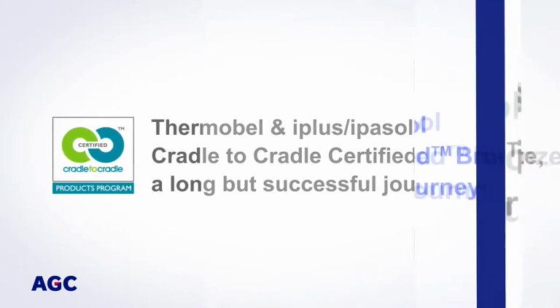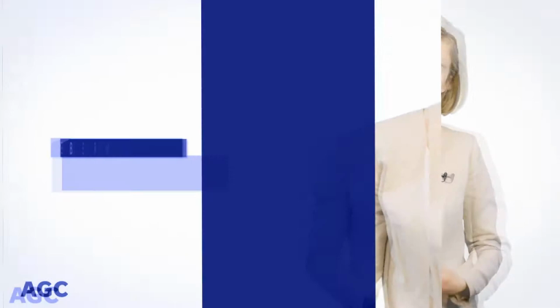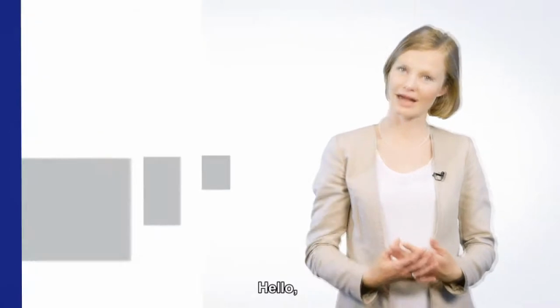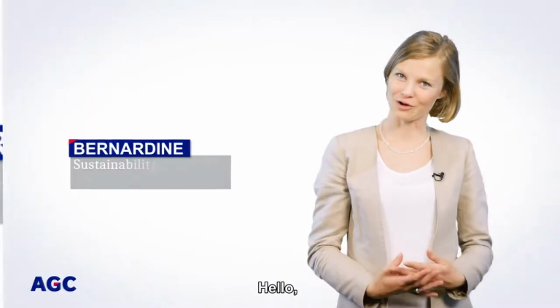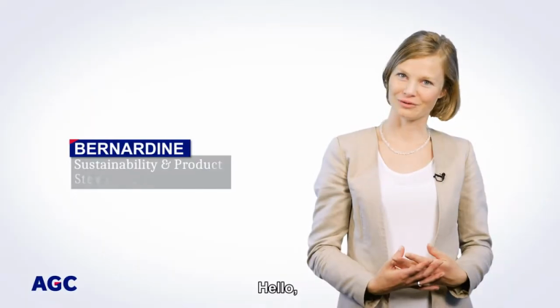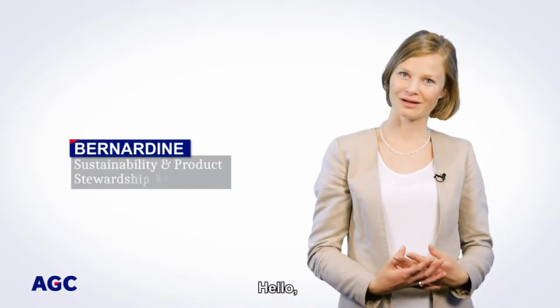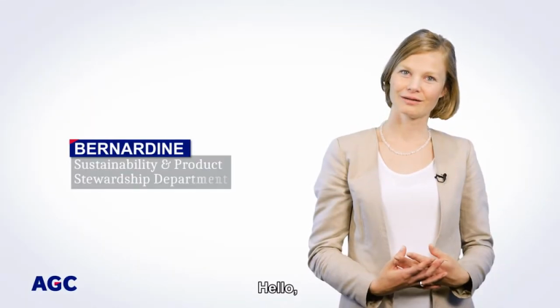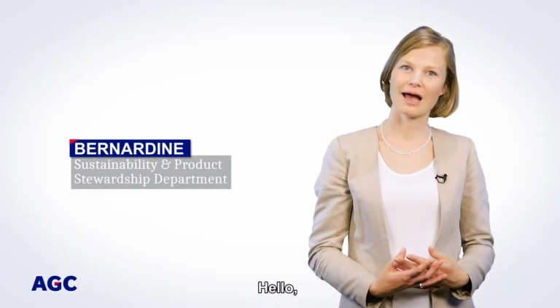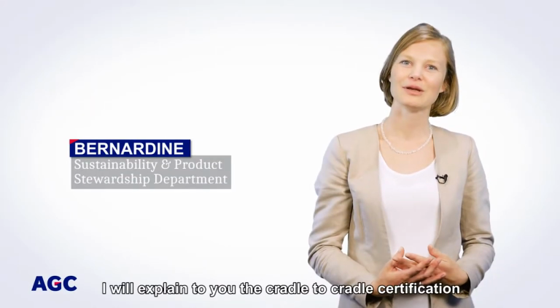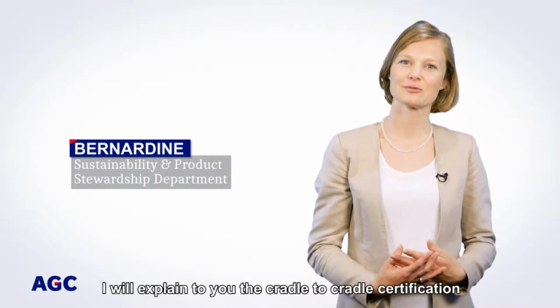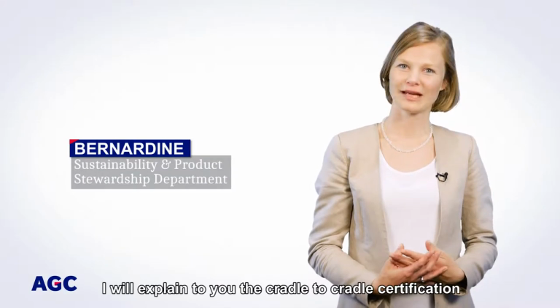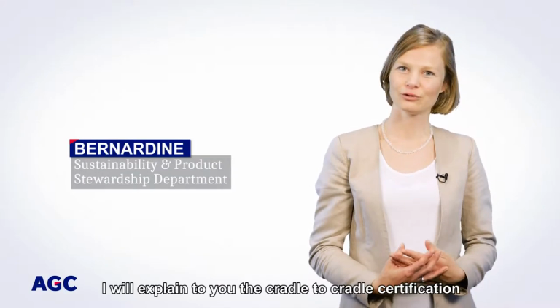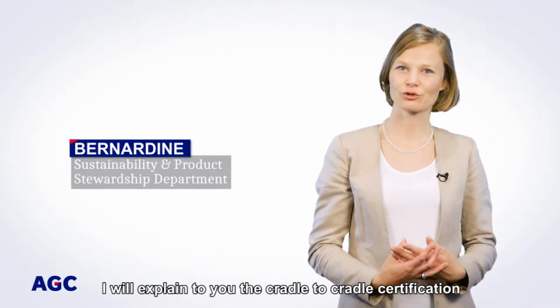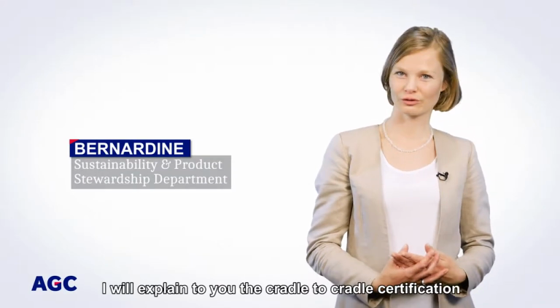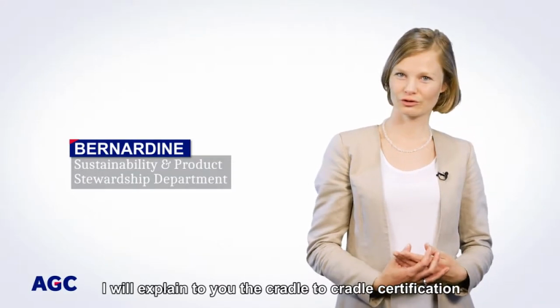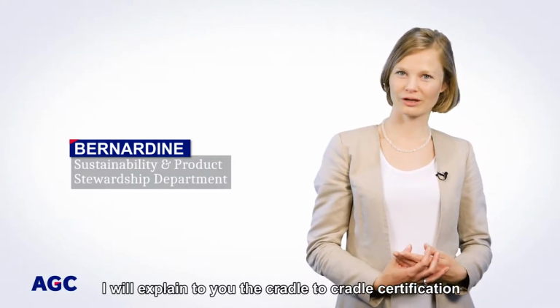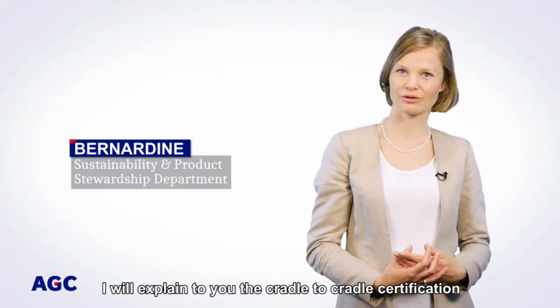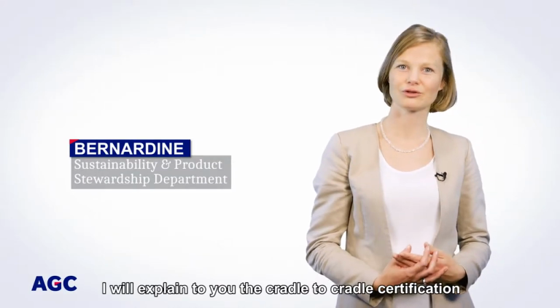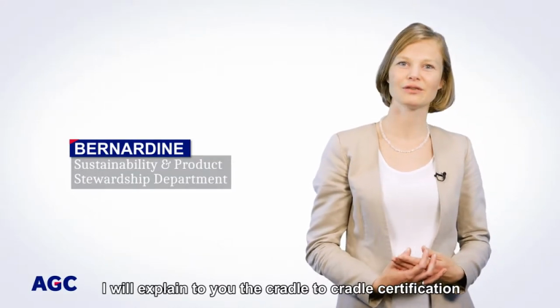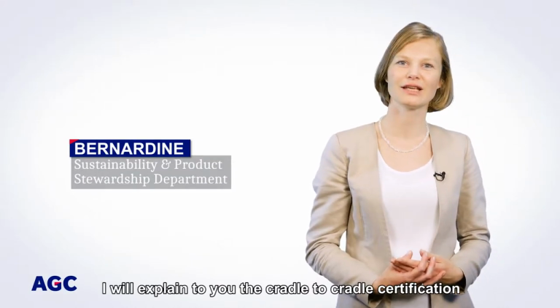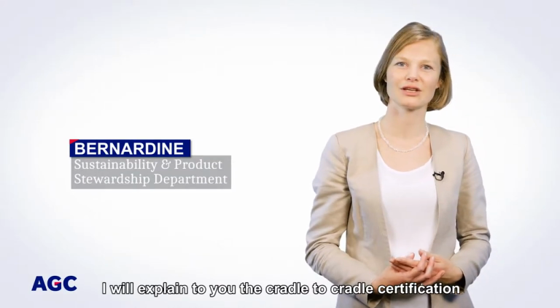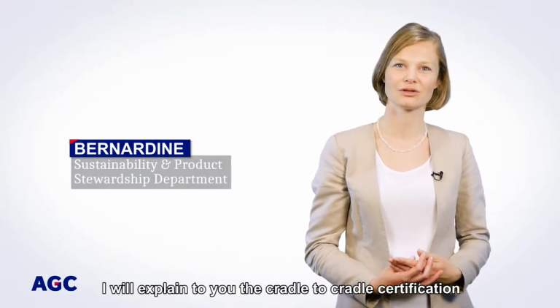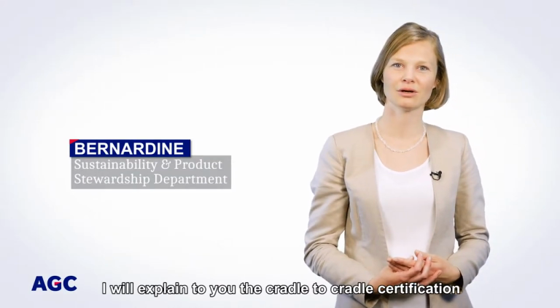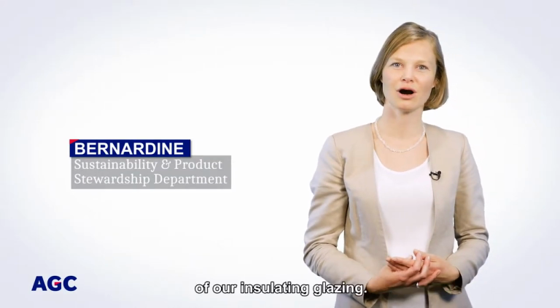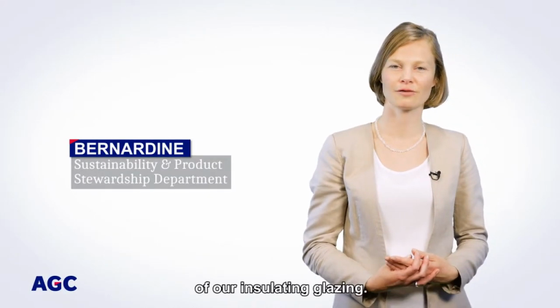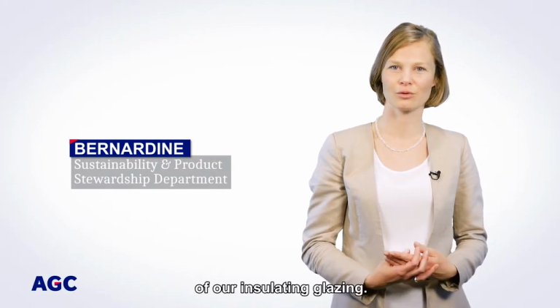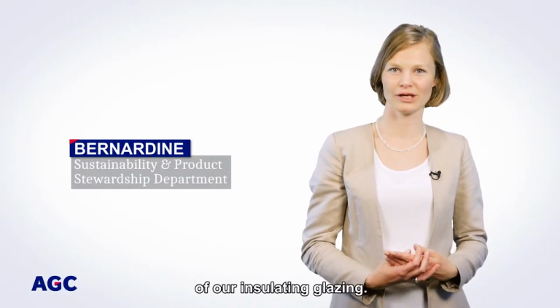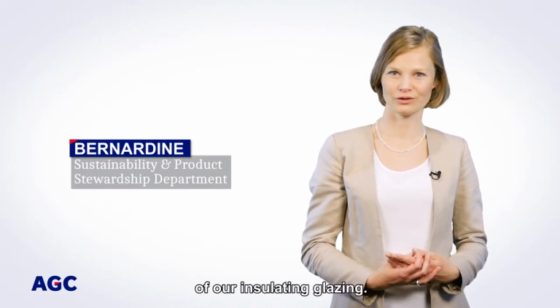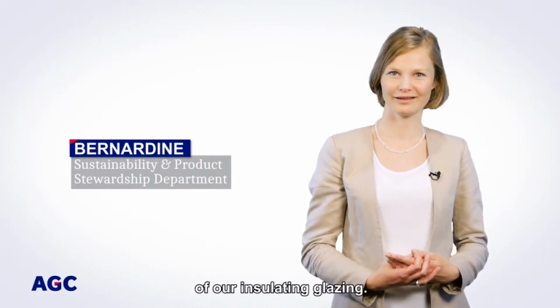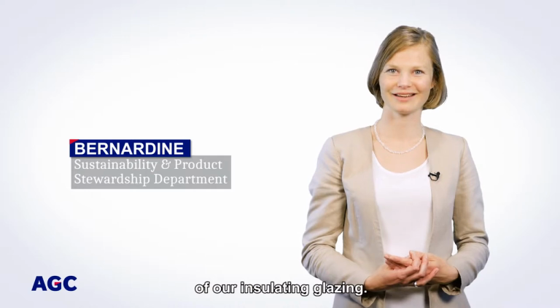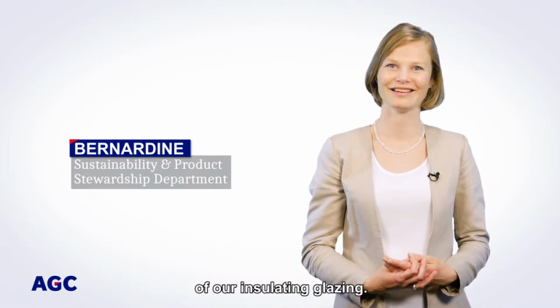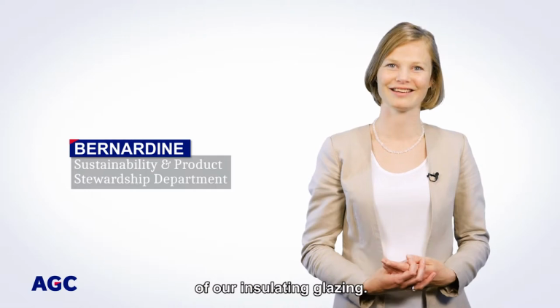Hello, I will explain to you the Cradle to Cradle certification of our Insulating Glazing.